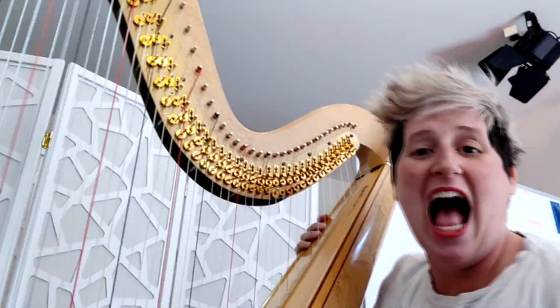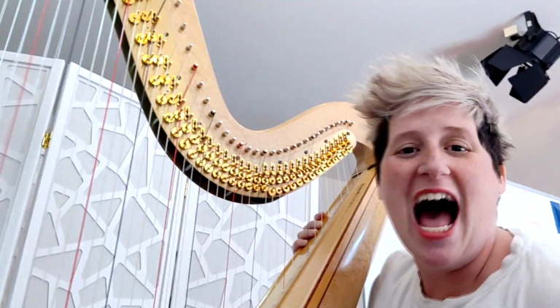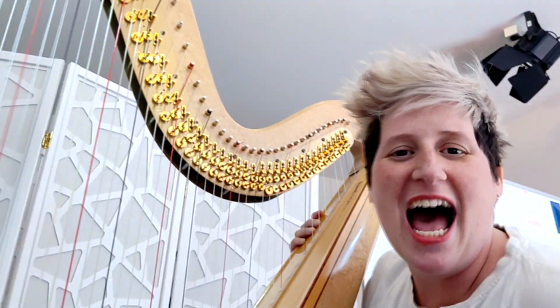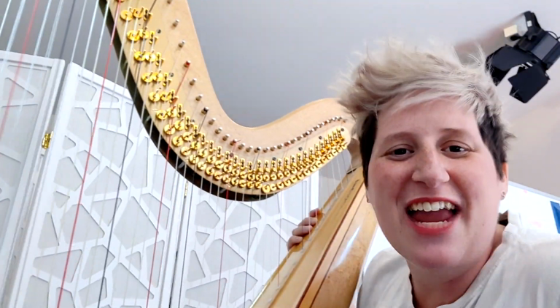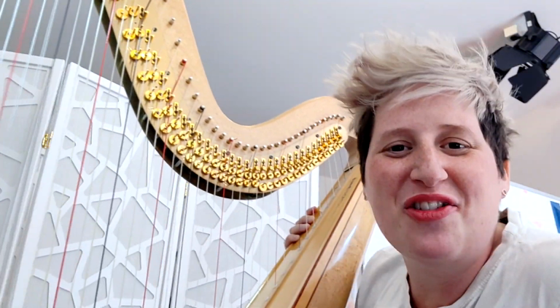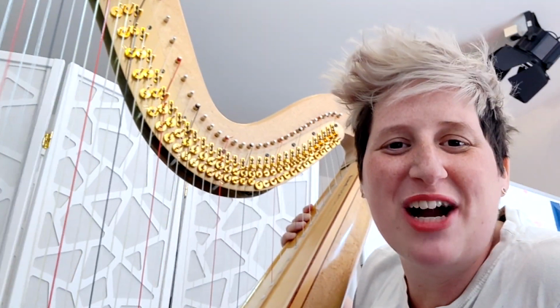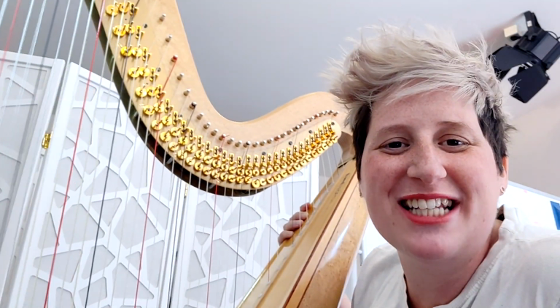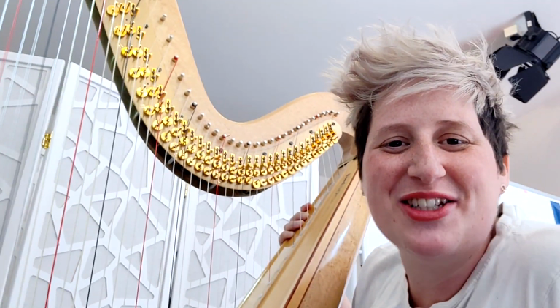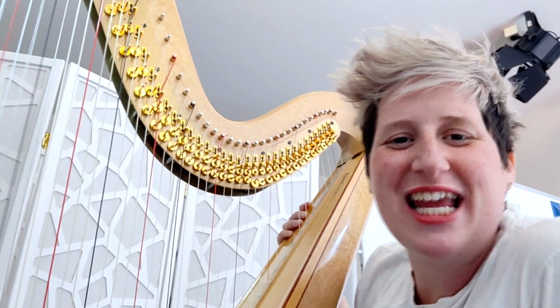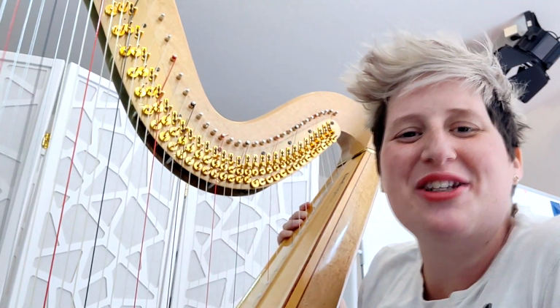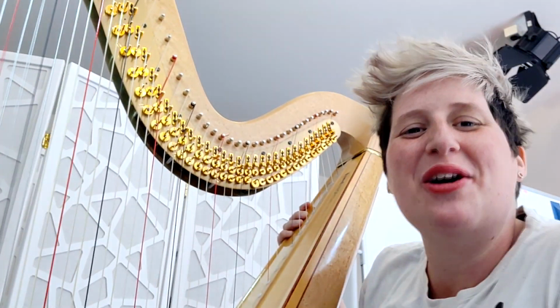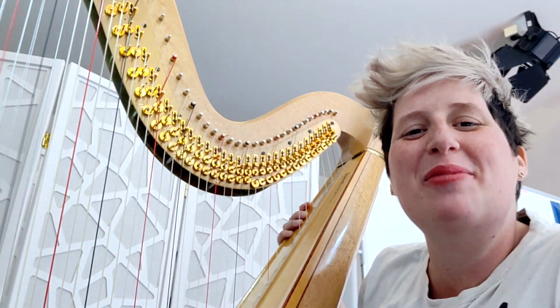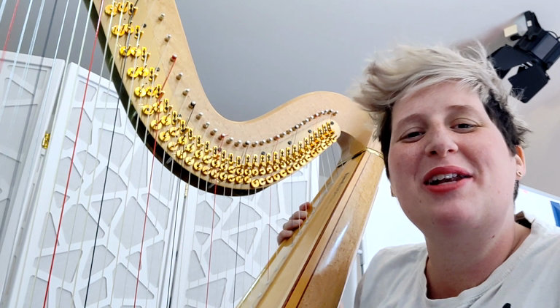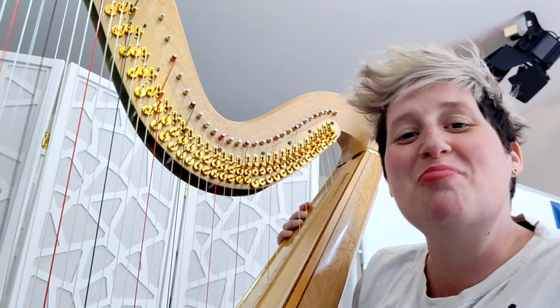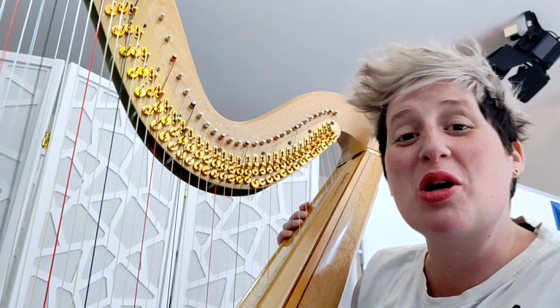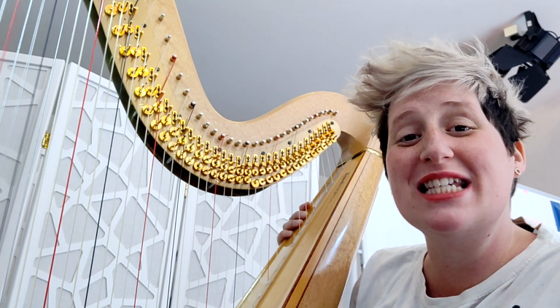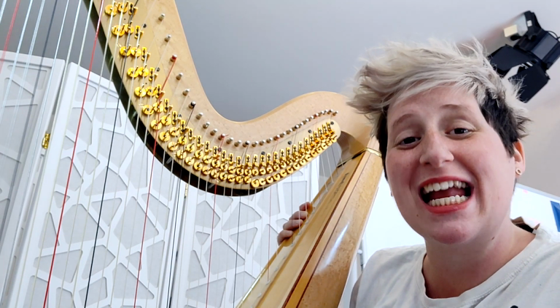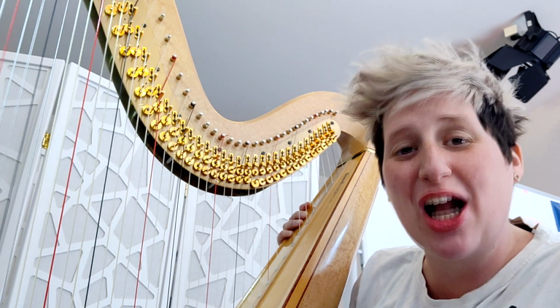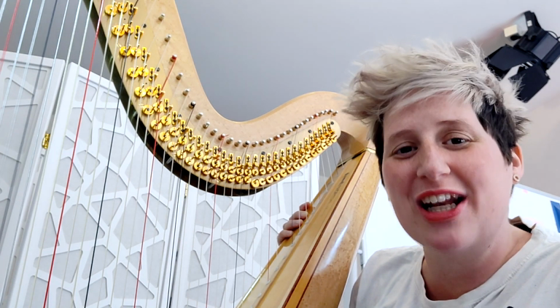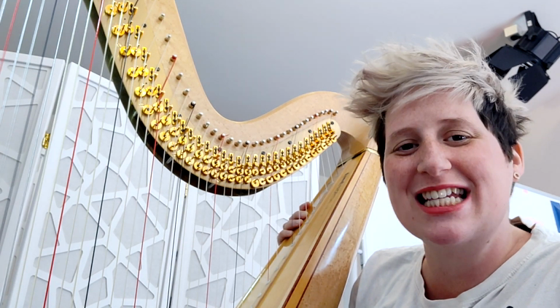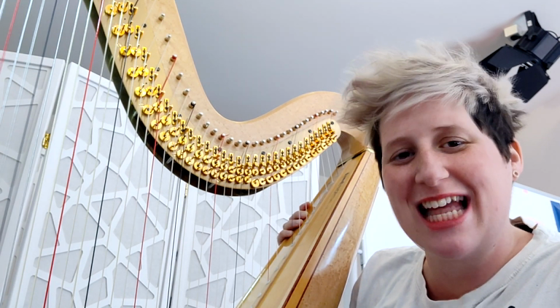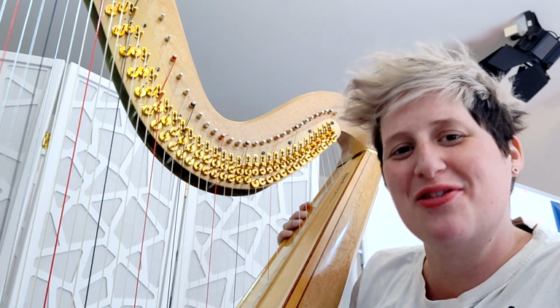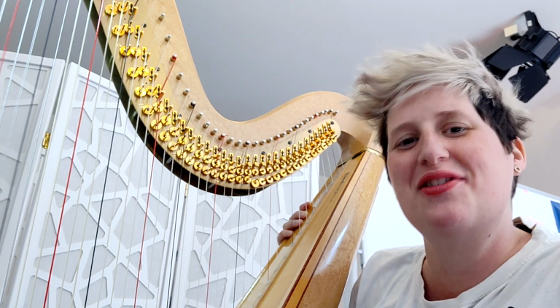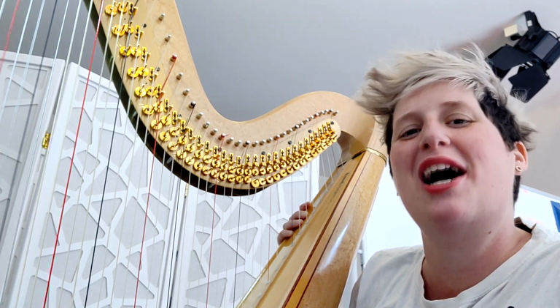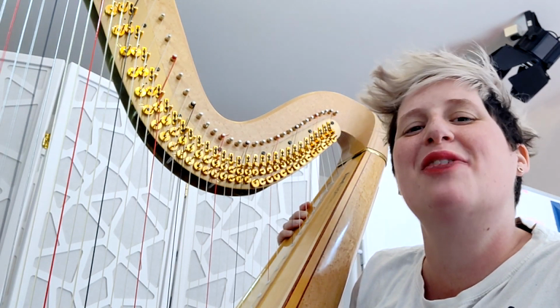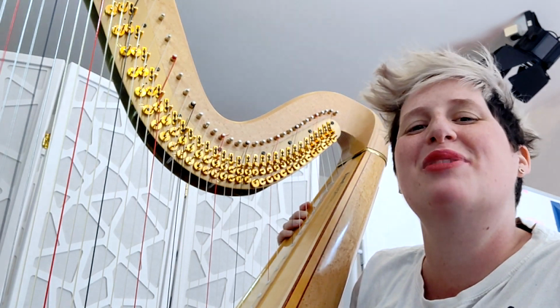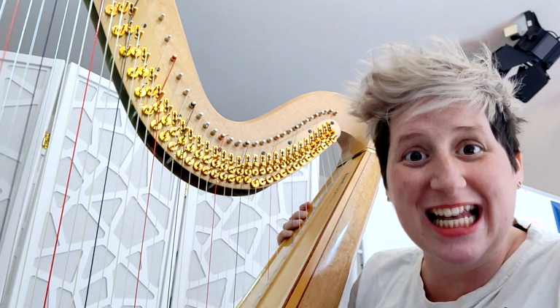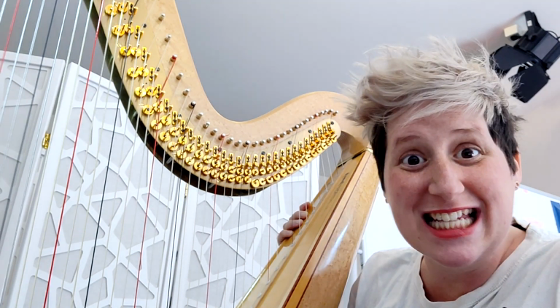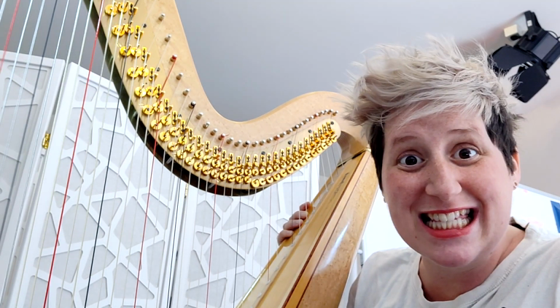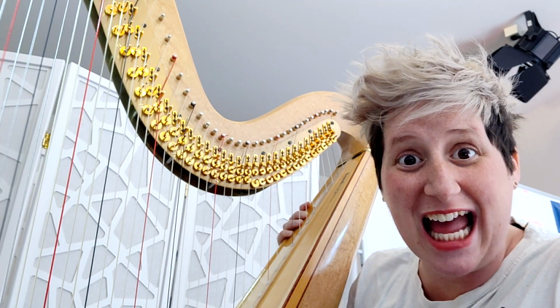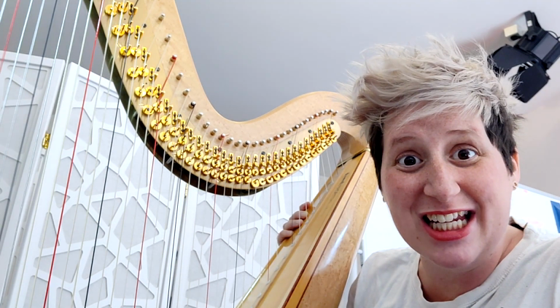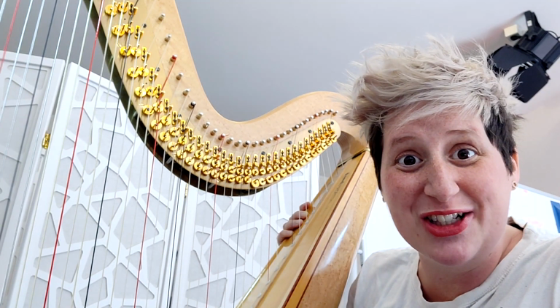Hi everyone! Today we talk about the most iconic sound of the harp: Glissando.